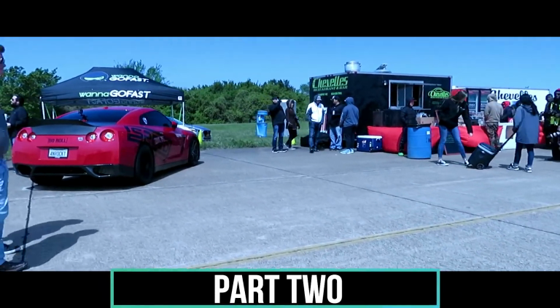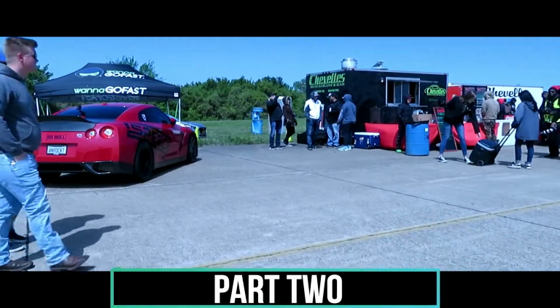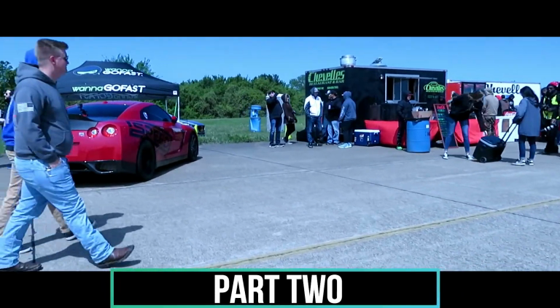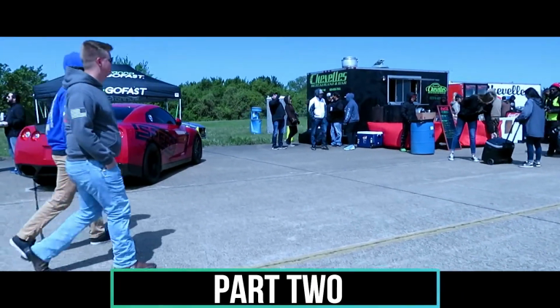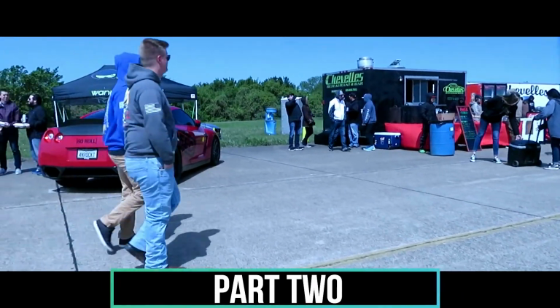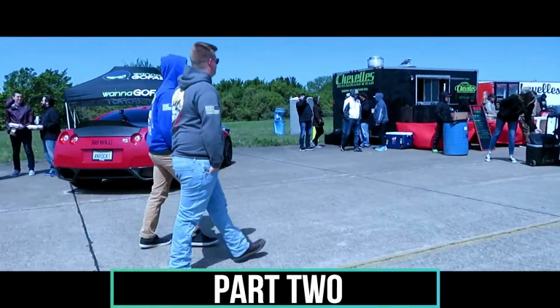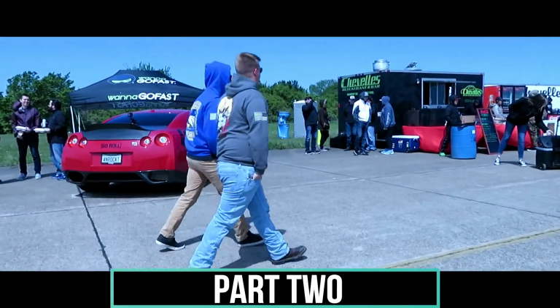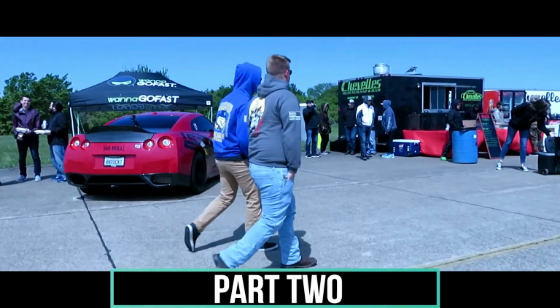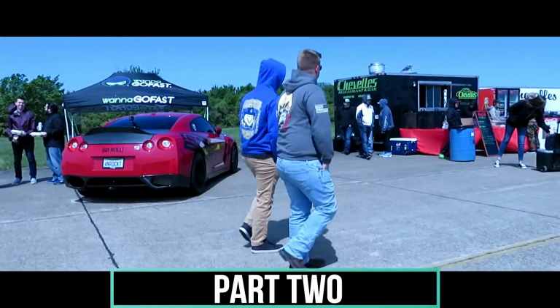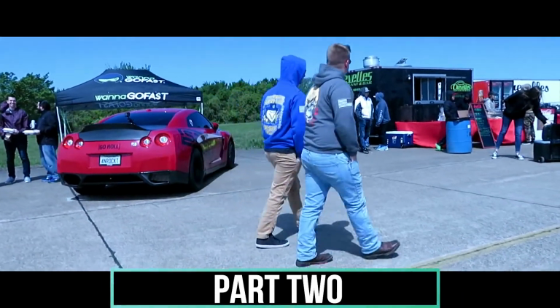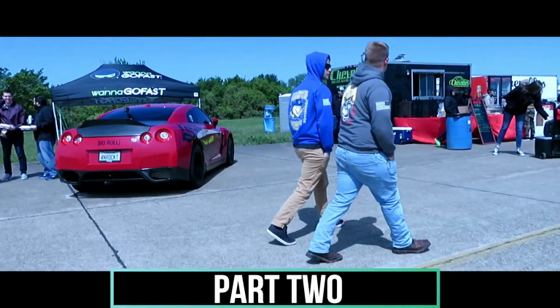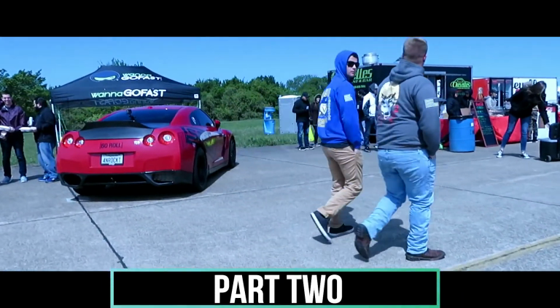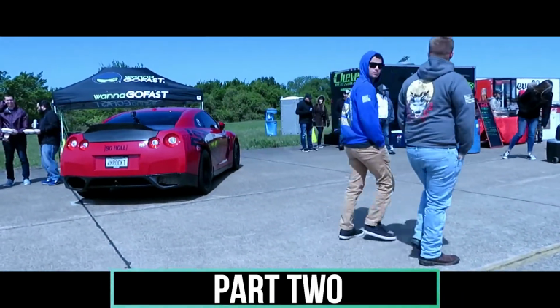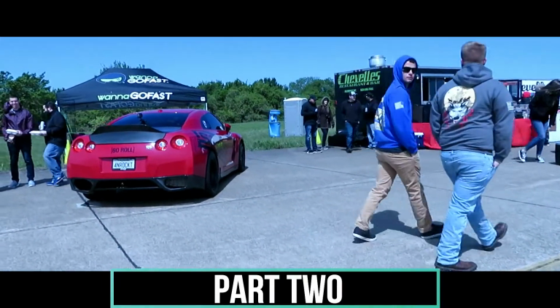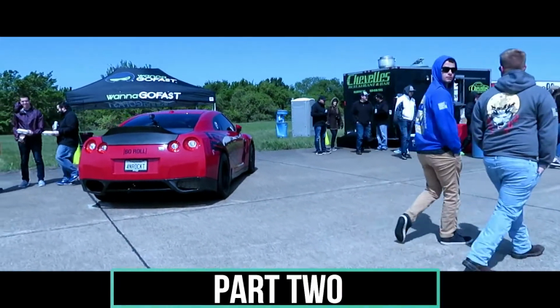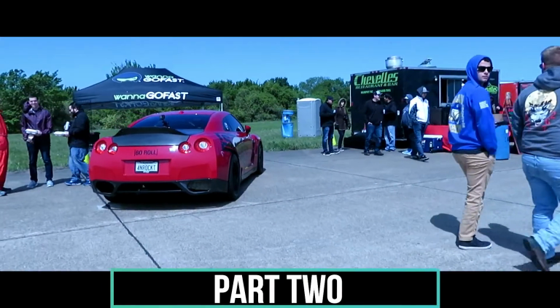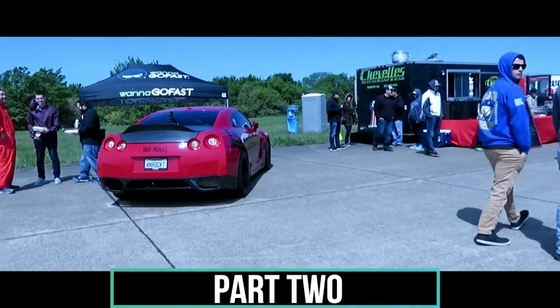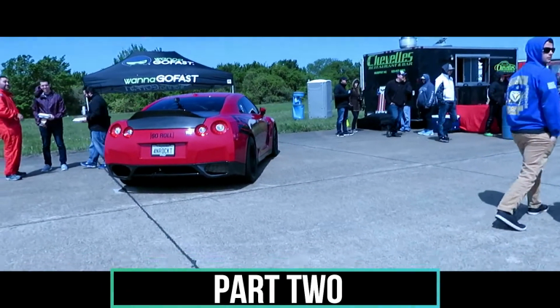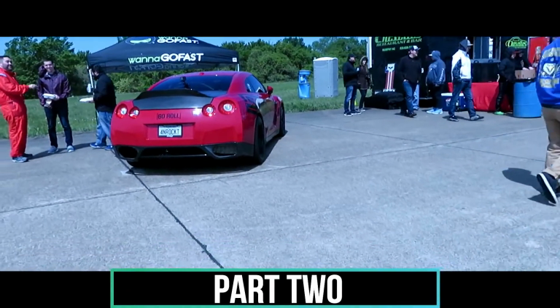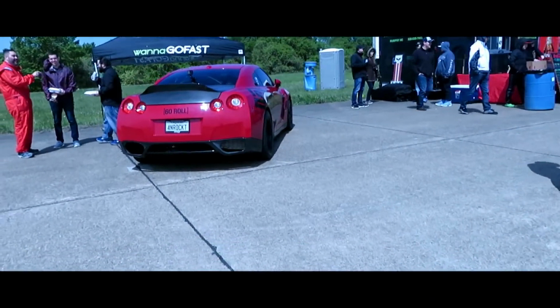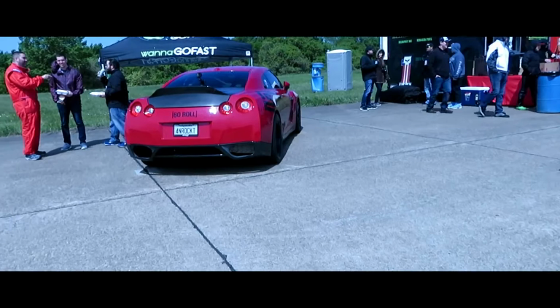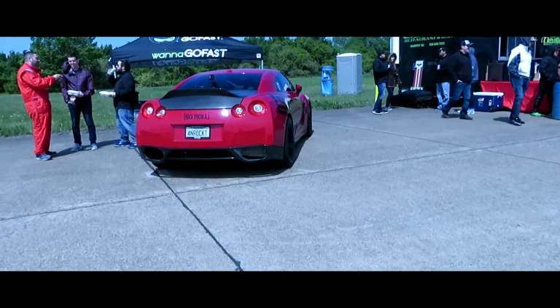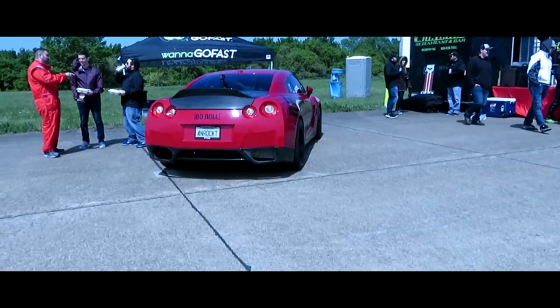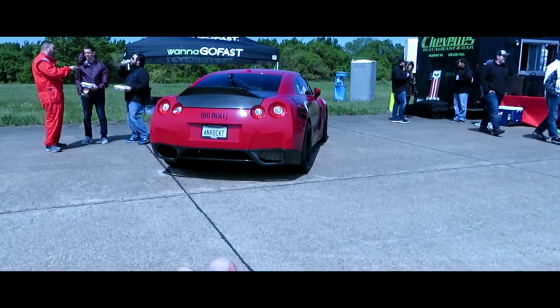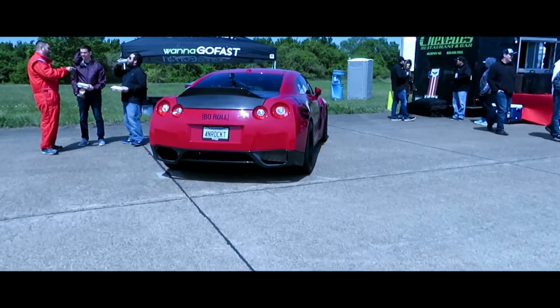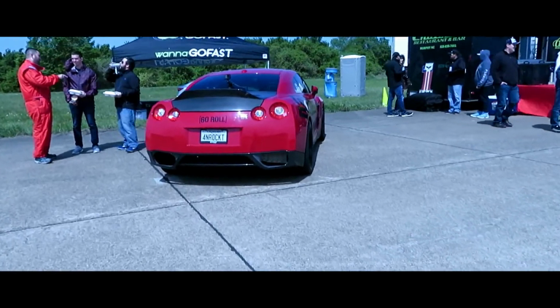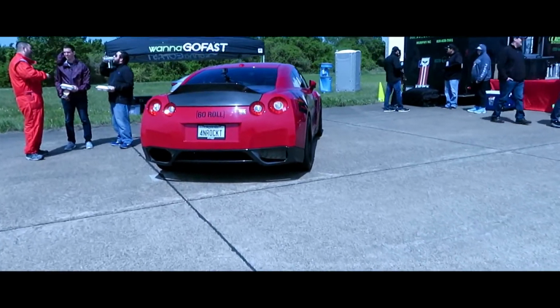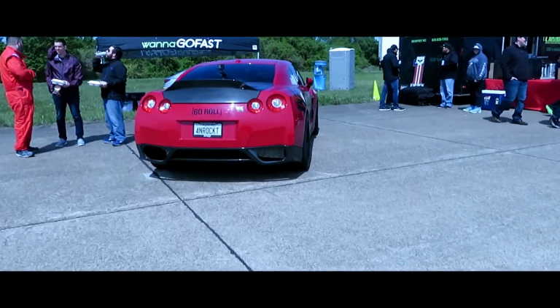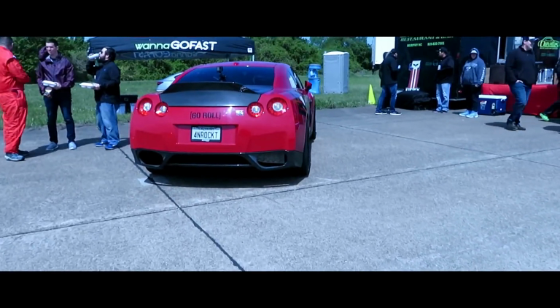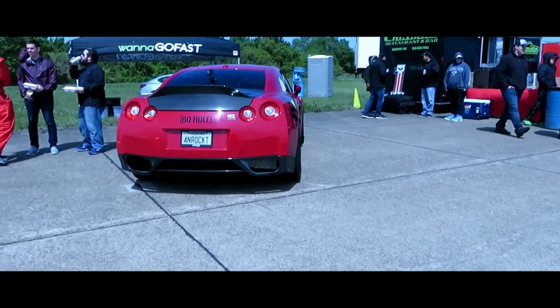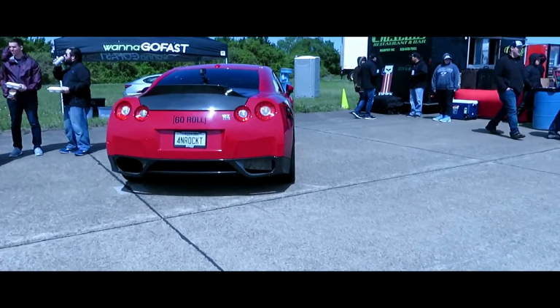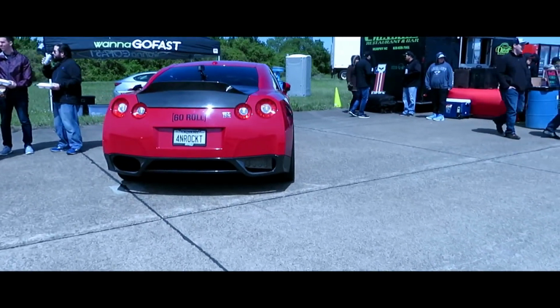Dream car alert! Dream car alert y'all, dream car!